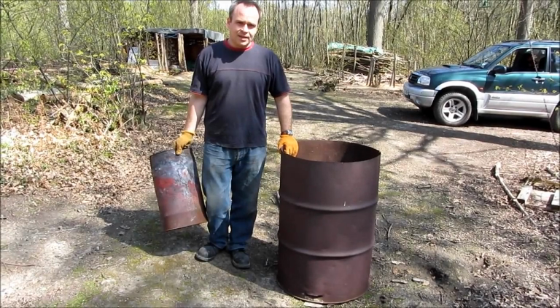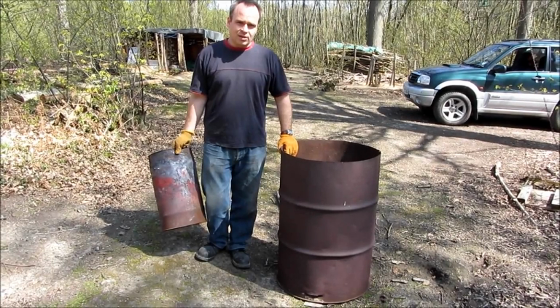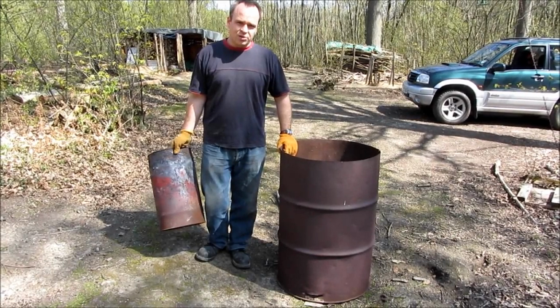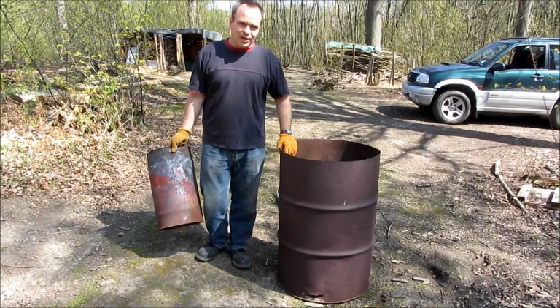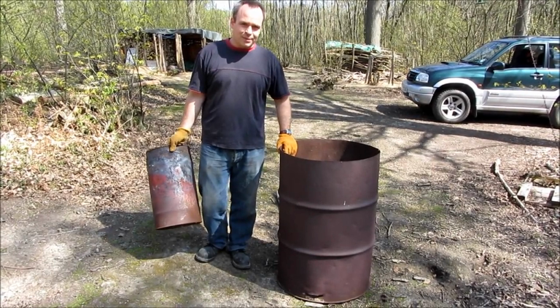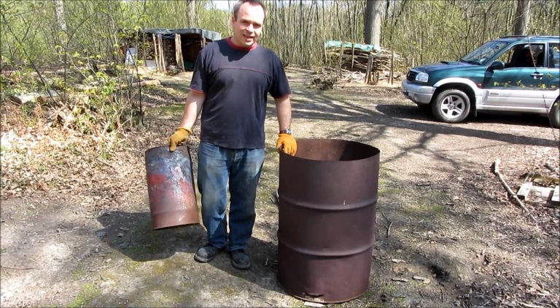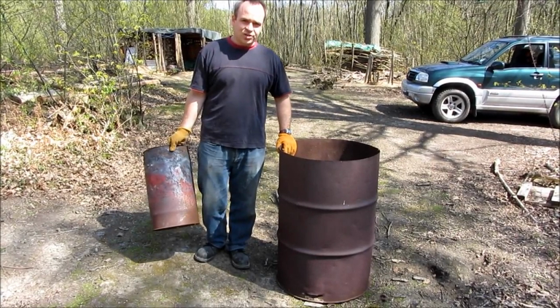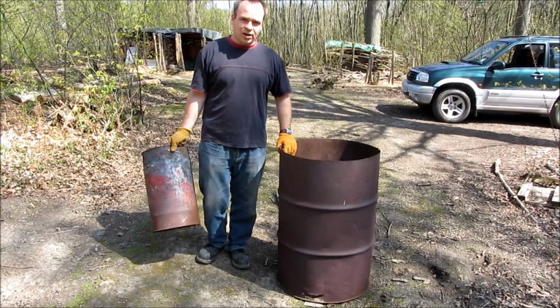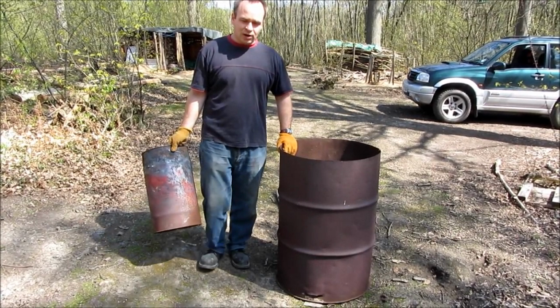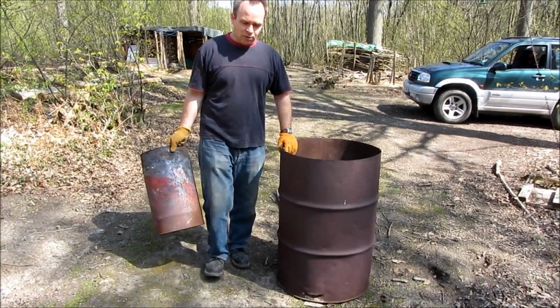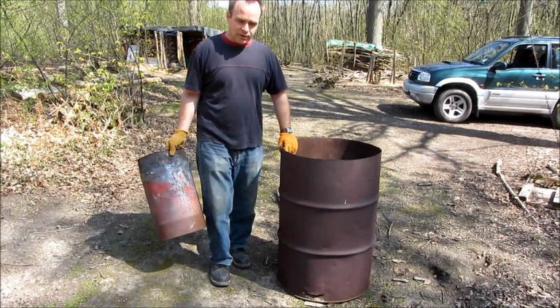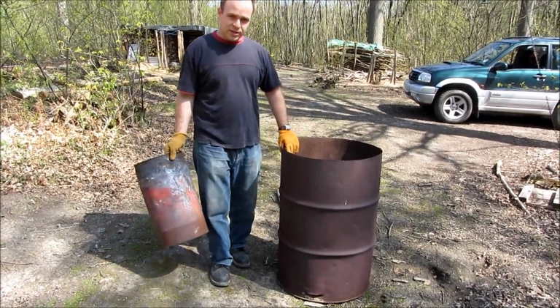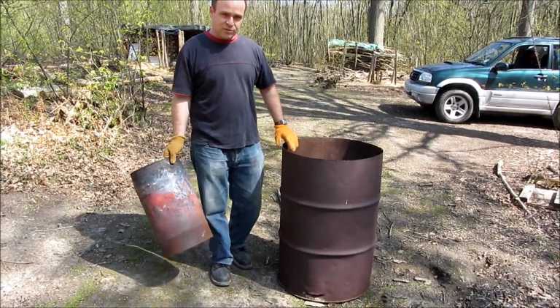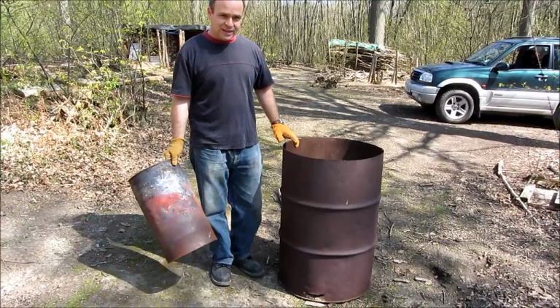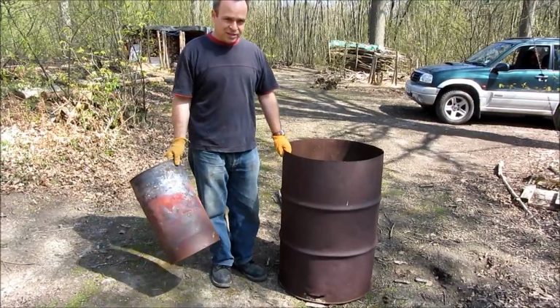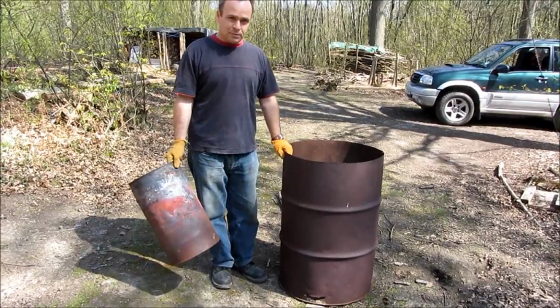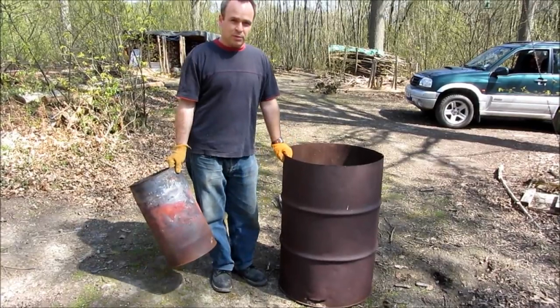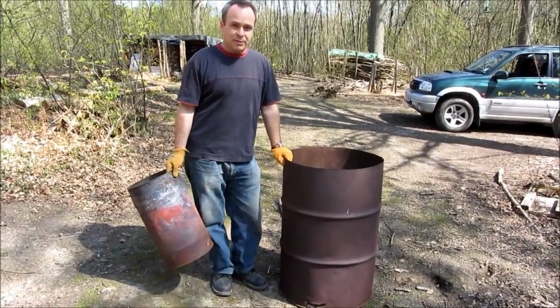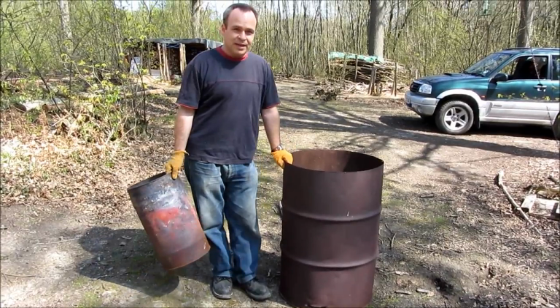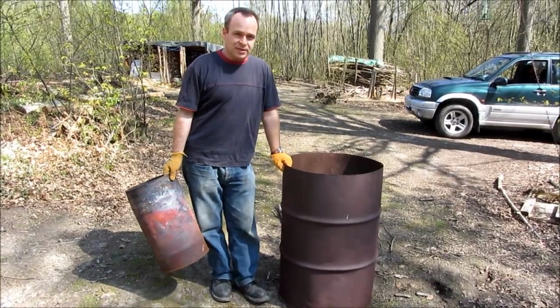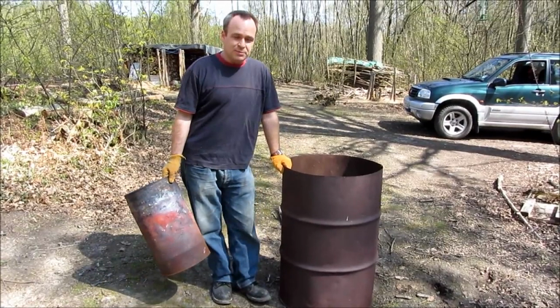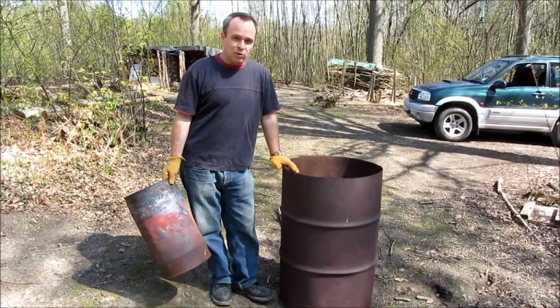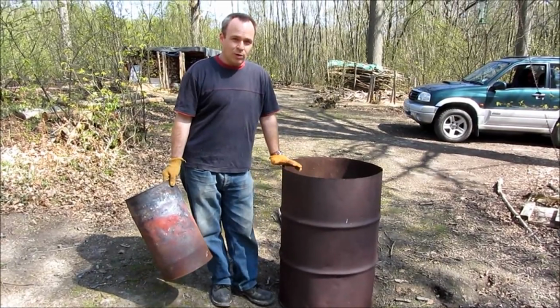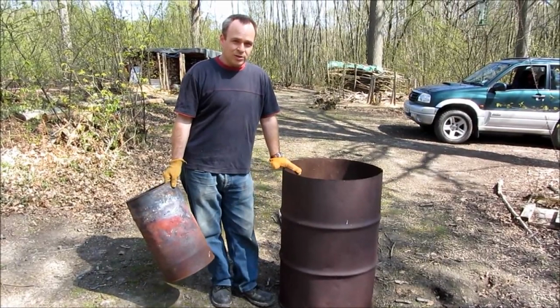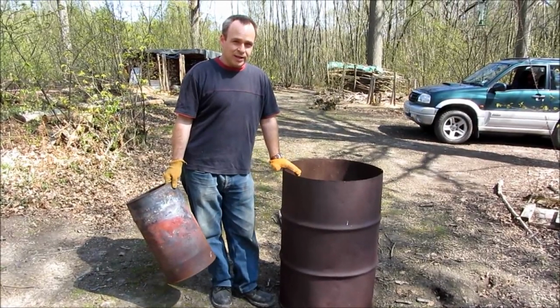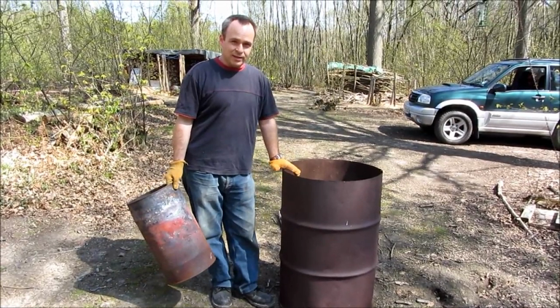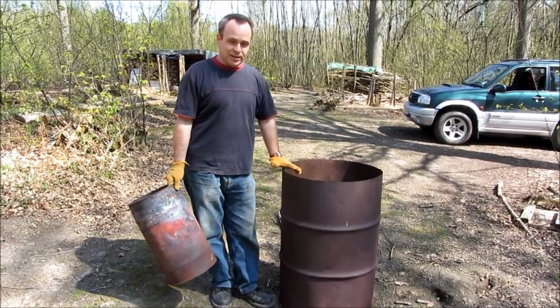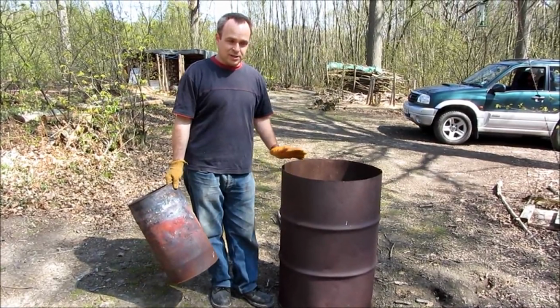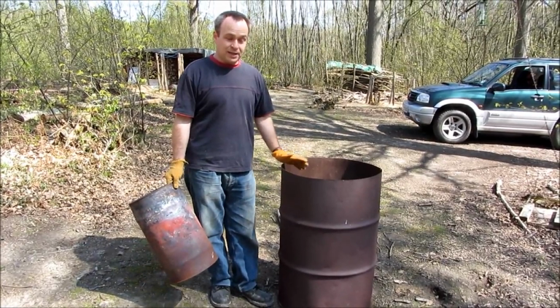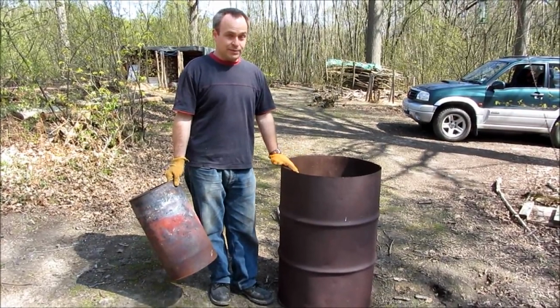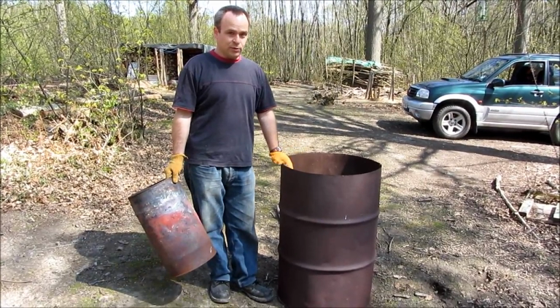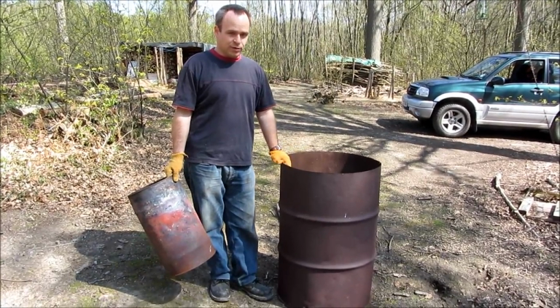There are lots of ways of making charcoal. This is a really simple one for making a small quantity, and it's completely foolproof.